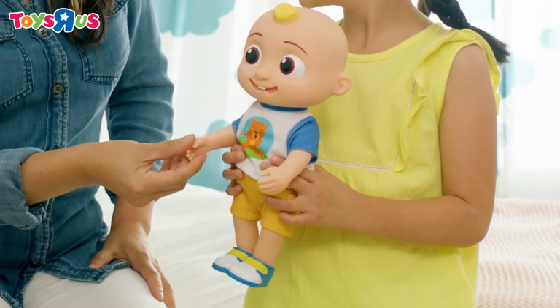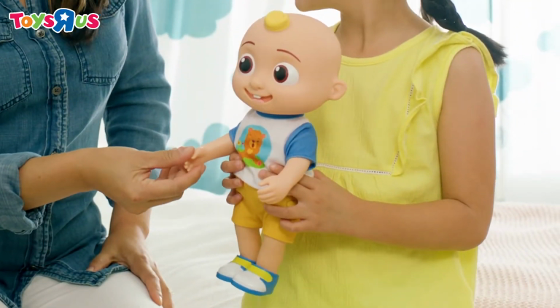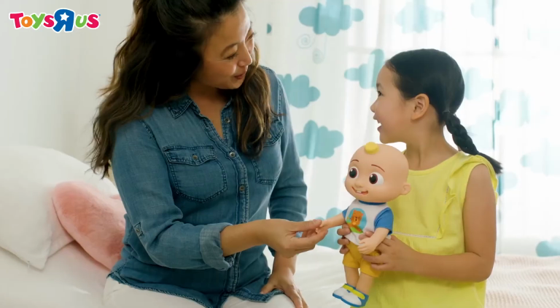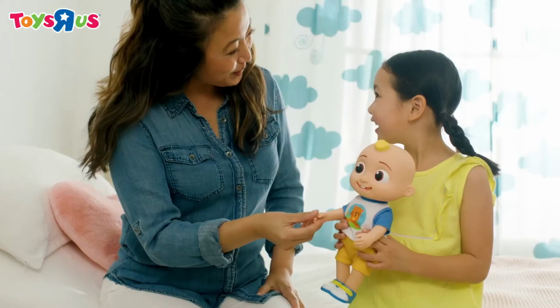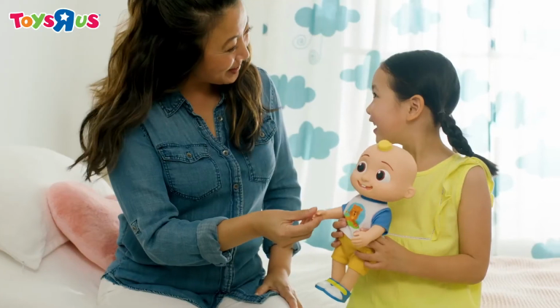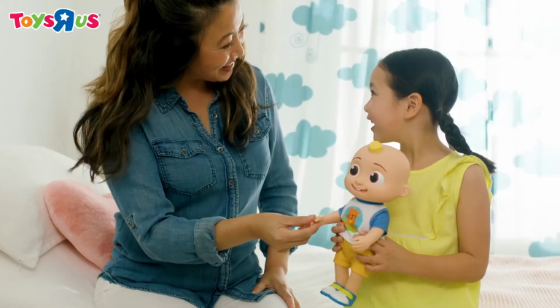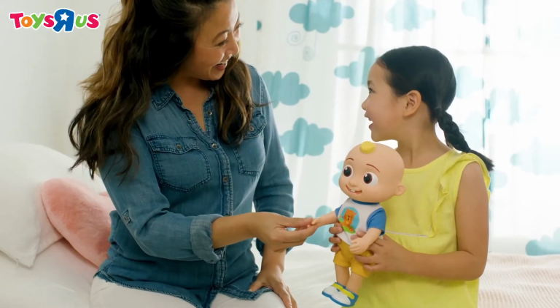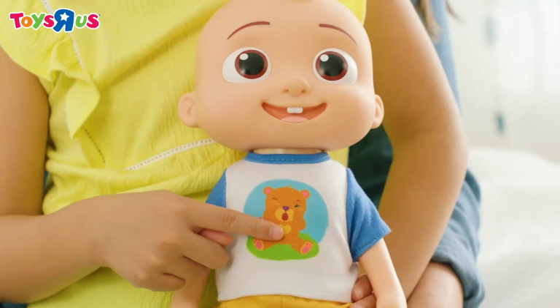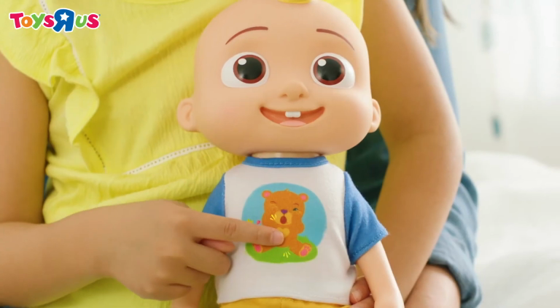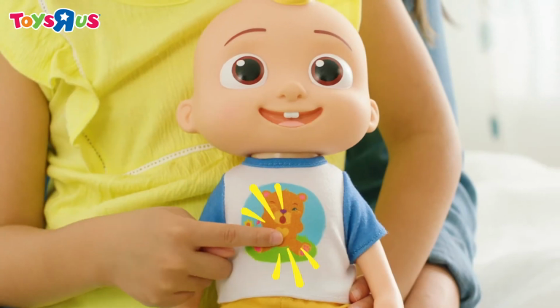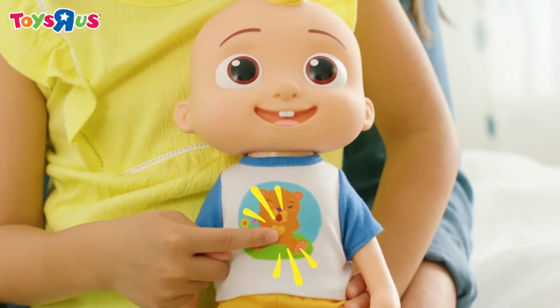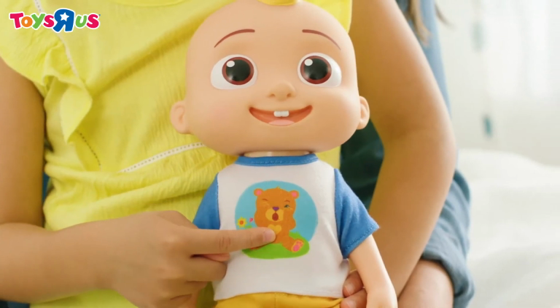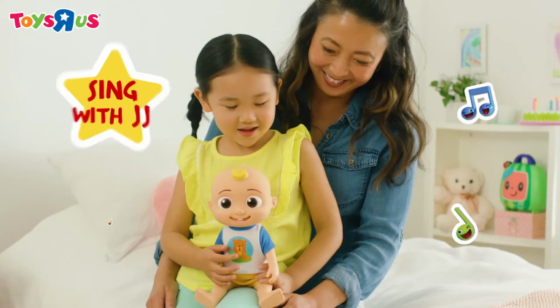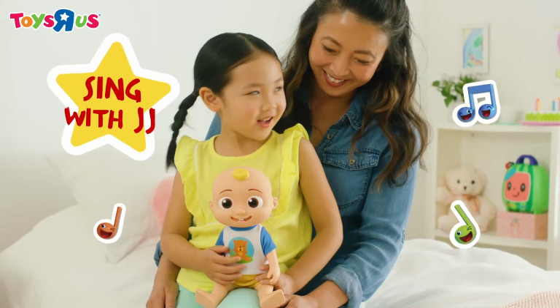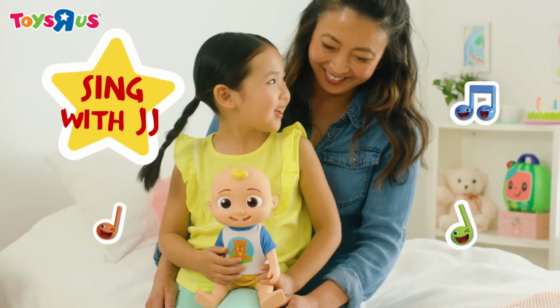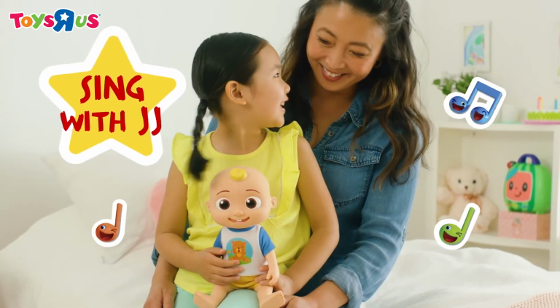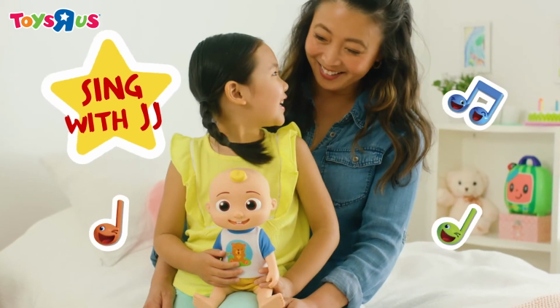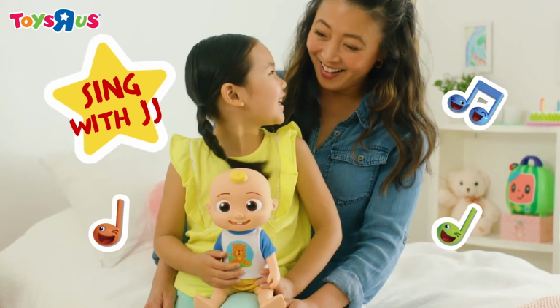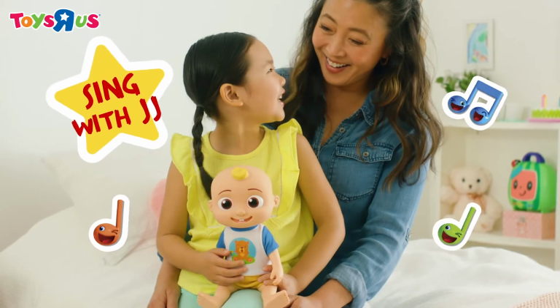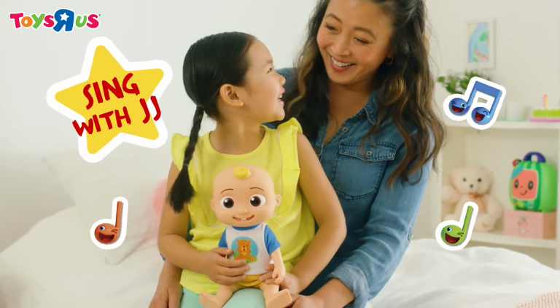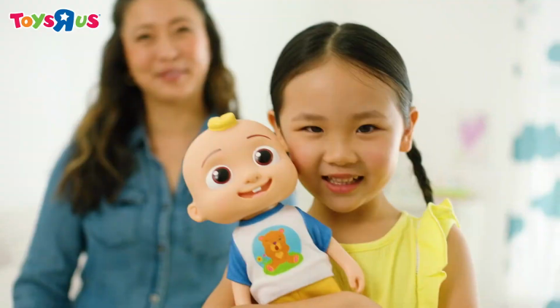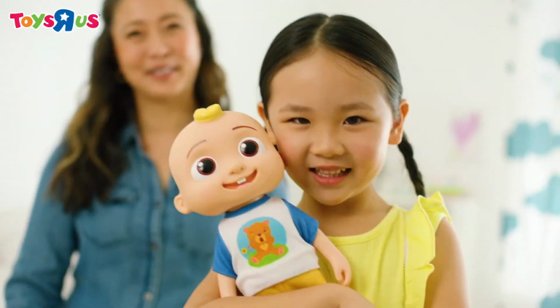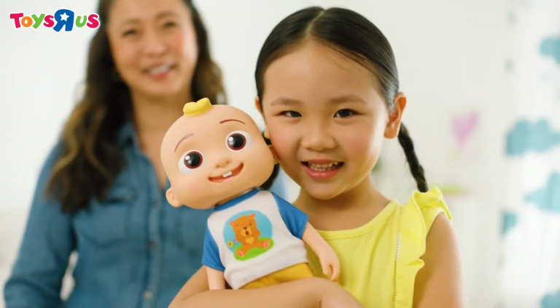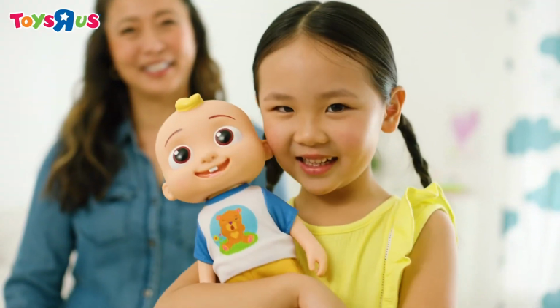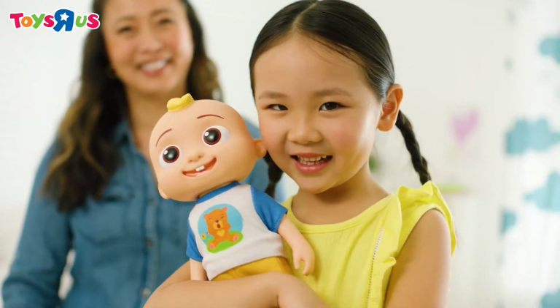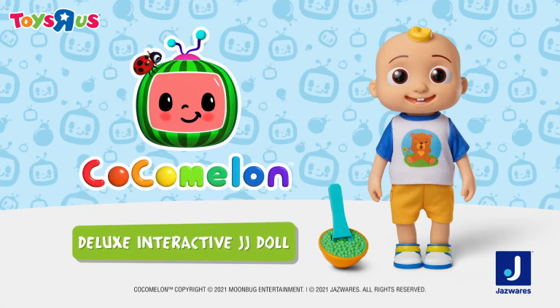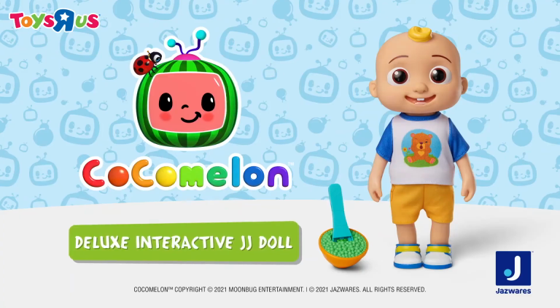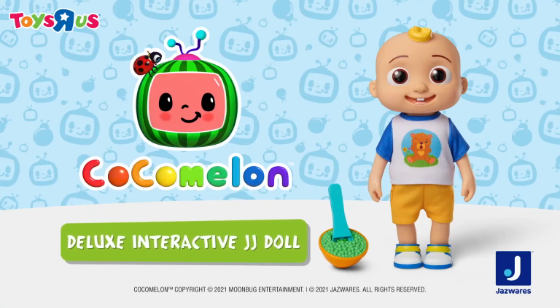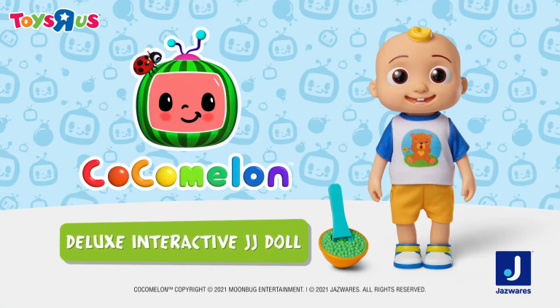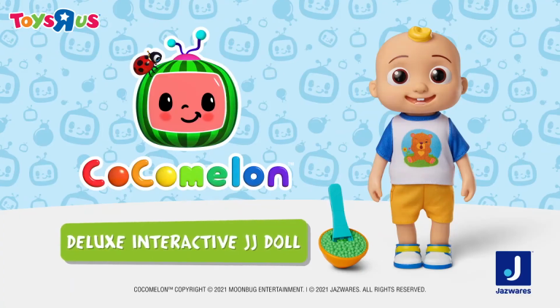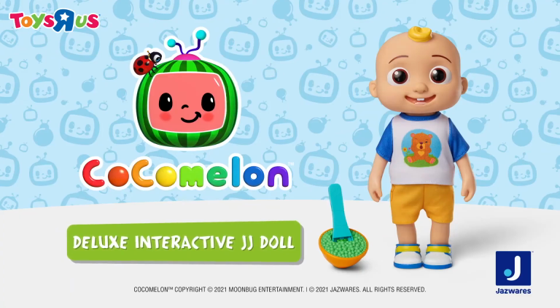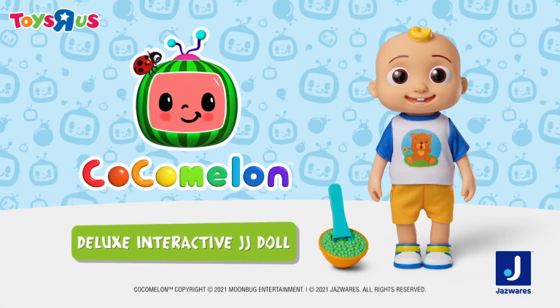Learn and sing along. Just press JJ's tummy. The new Cocoa Melon Interactive JJ Doll.